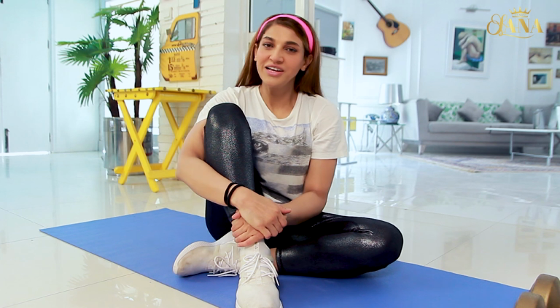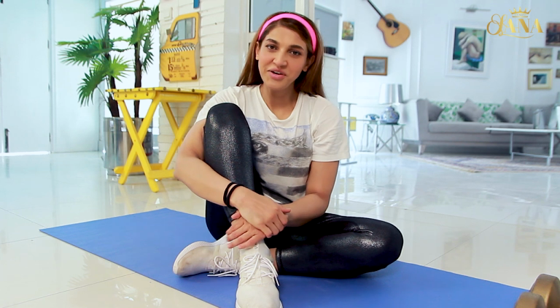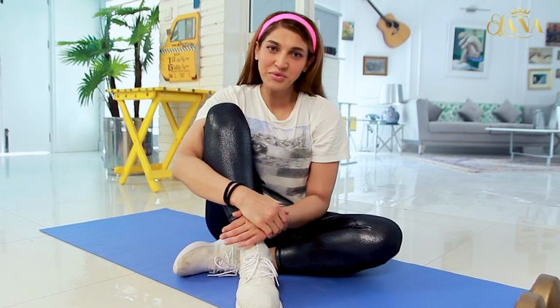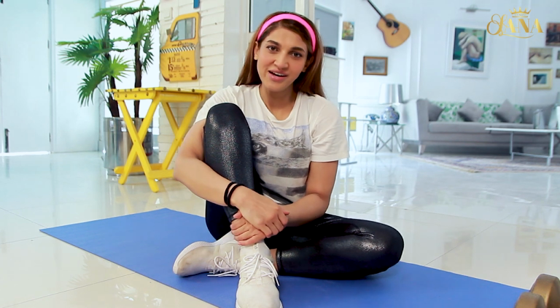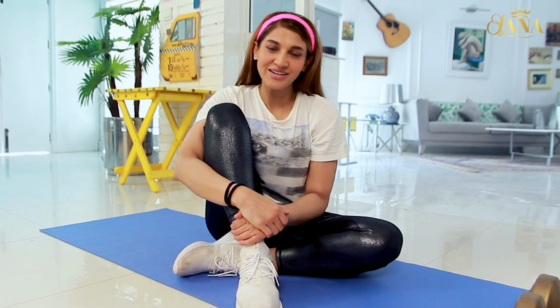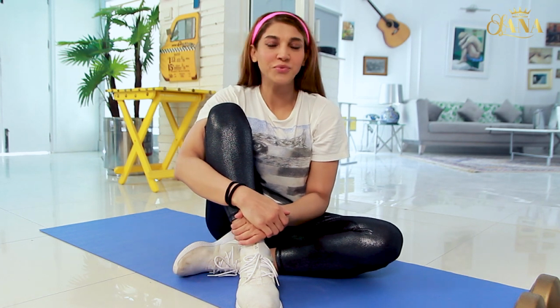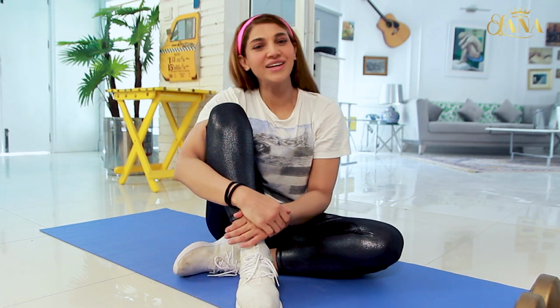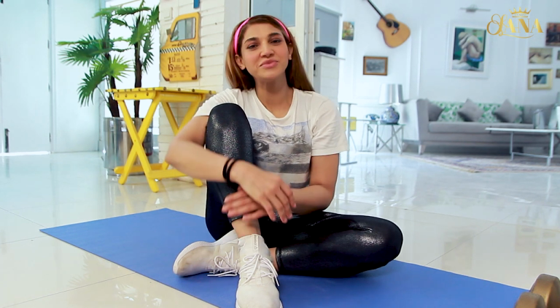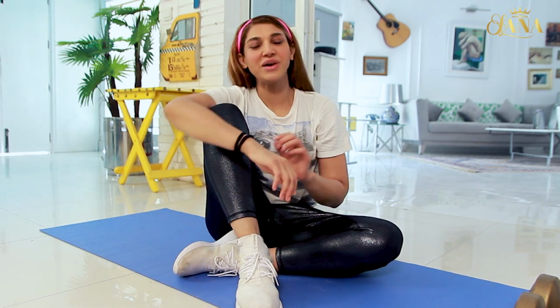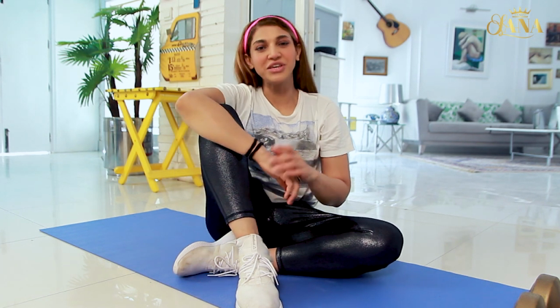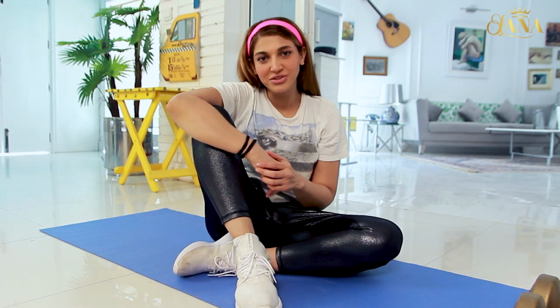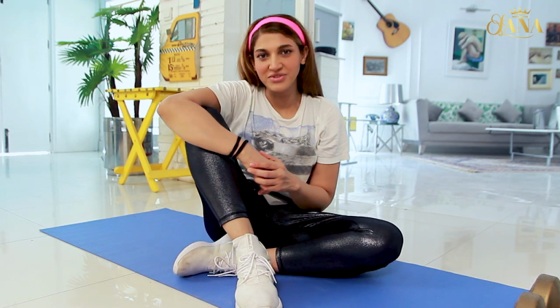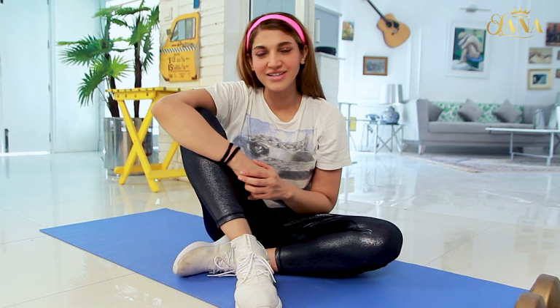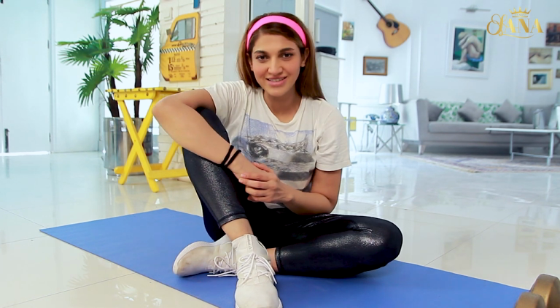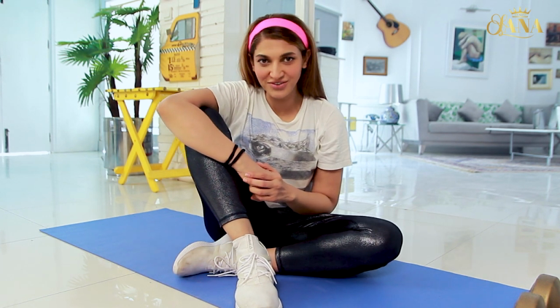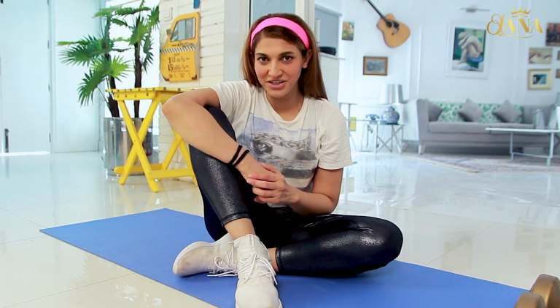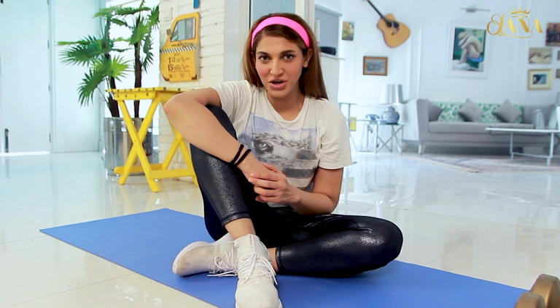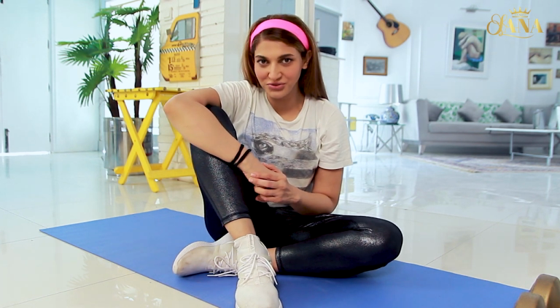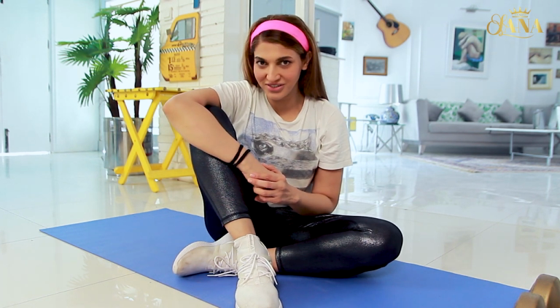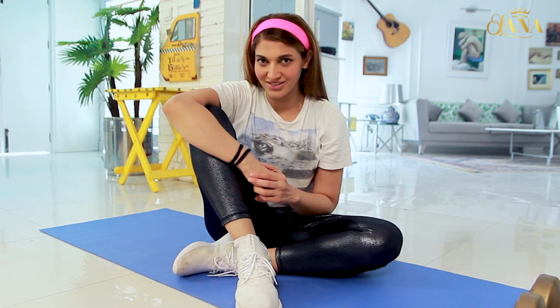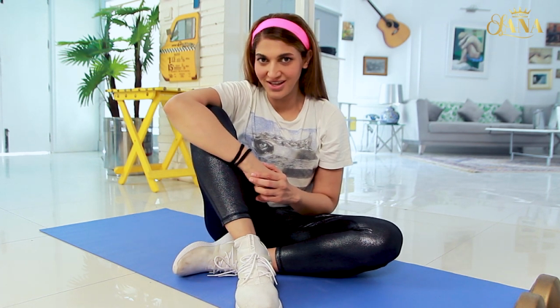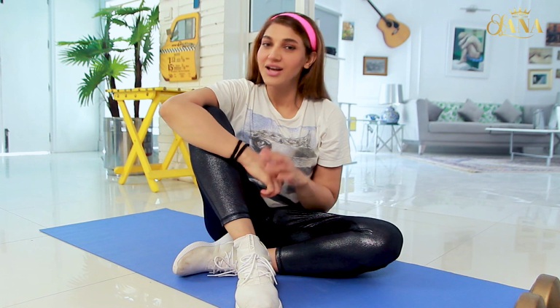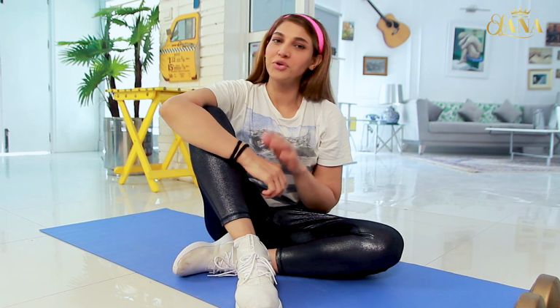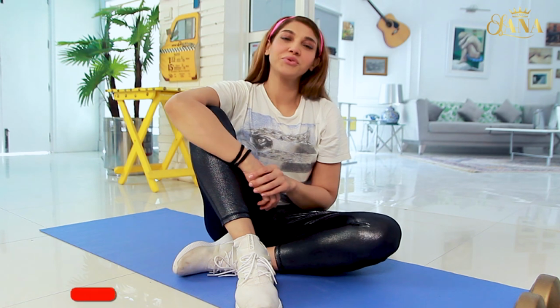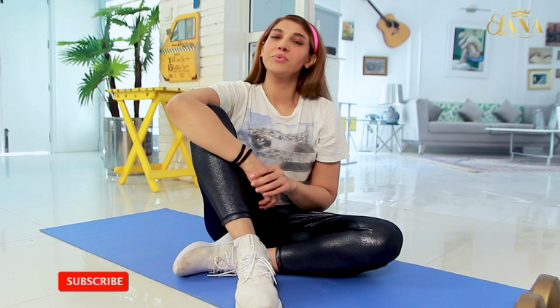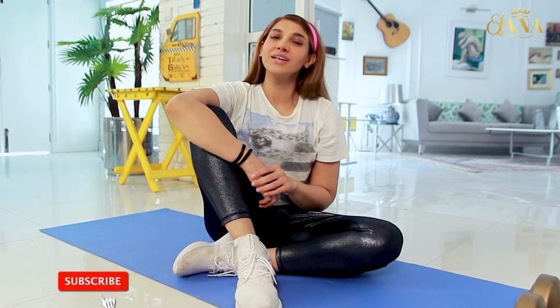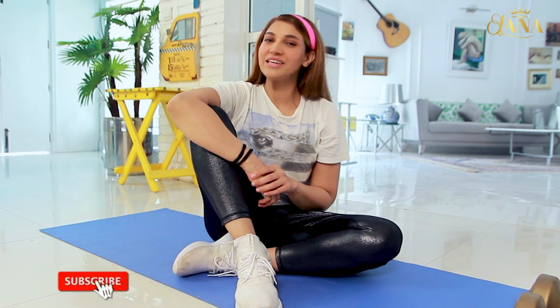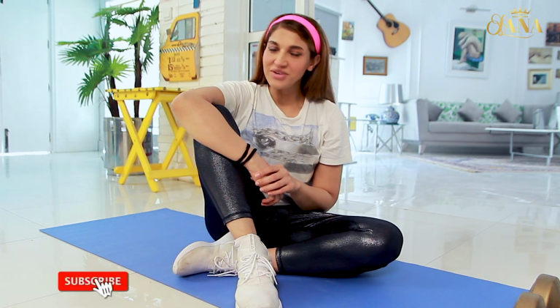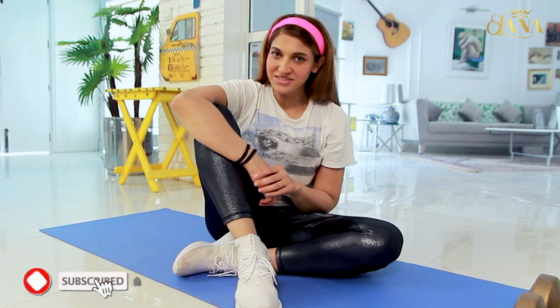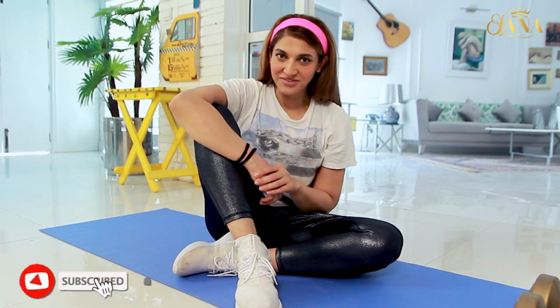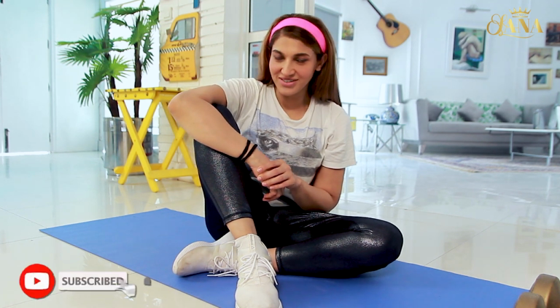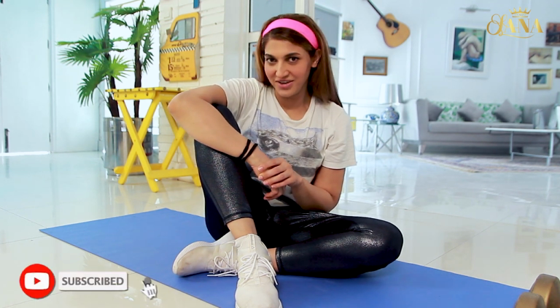Hello everyone, welcome to my YouTube channel Sana Fakhar Official. Hope you're doing well and keeping yourself safe.